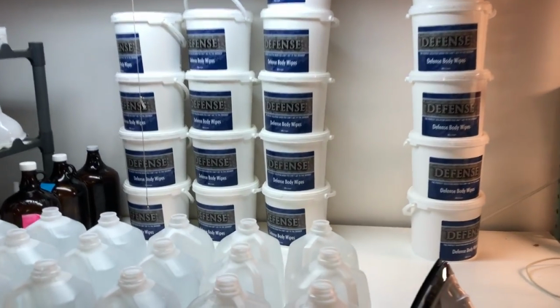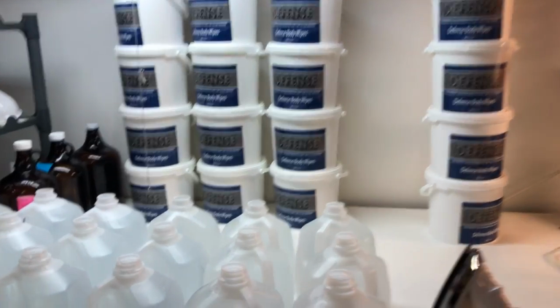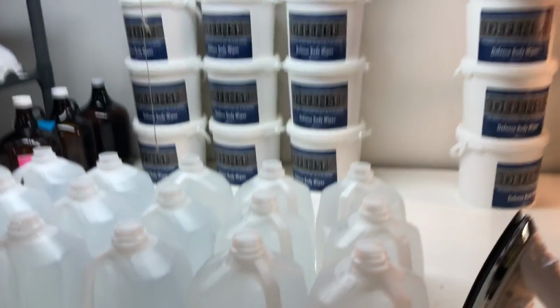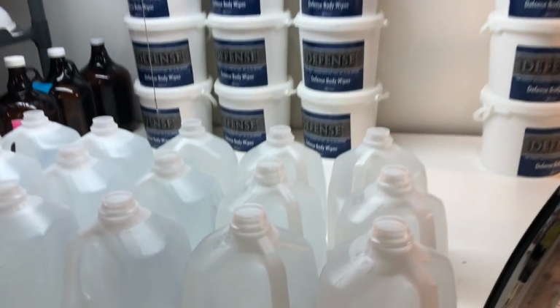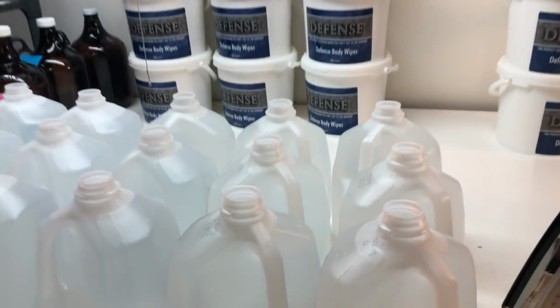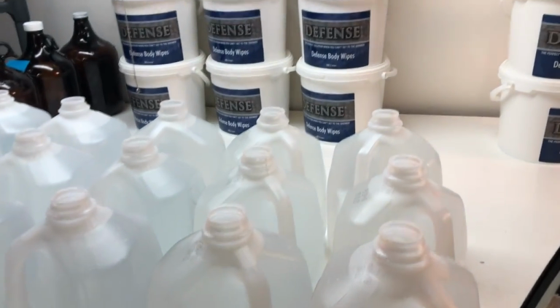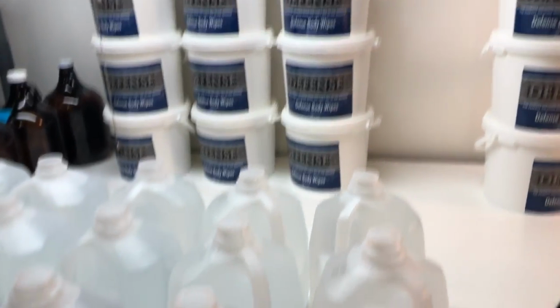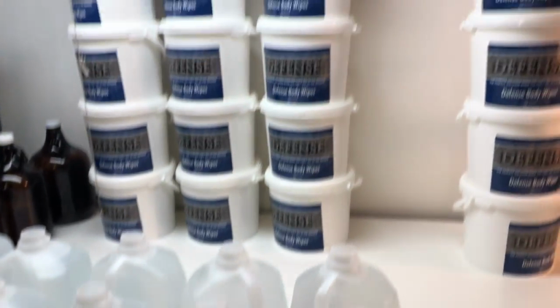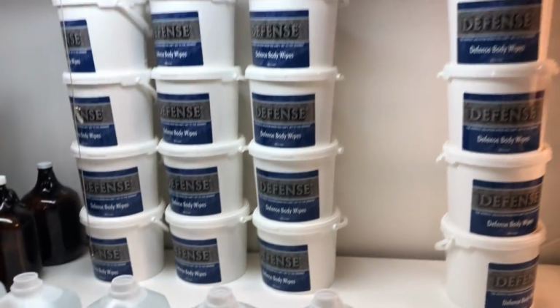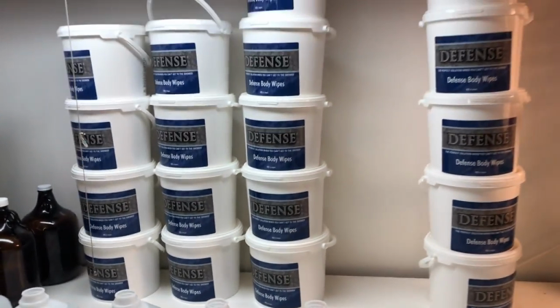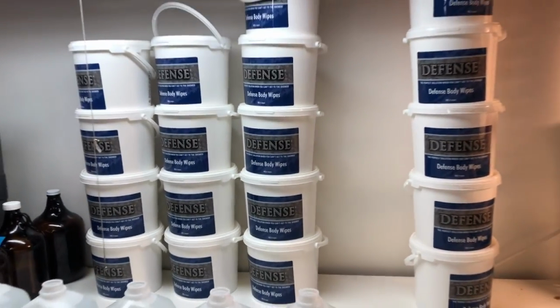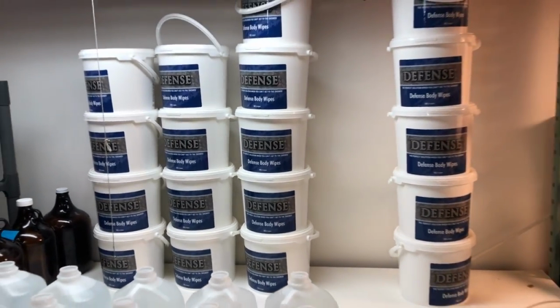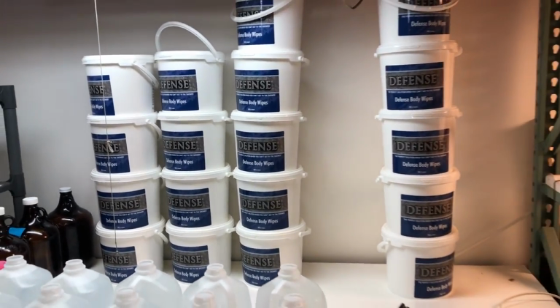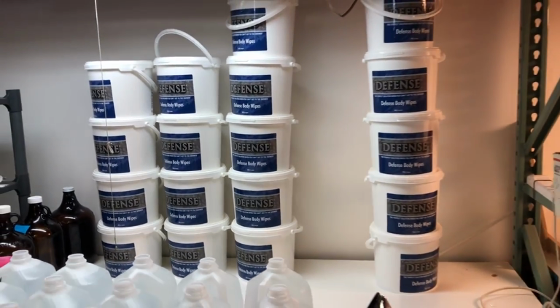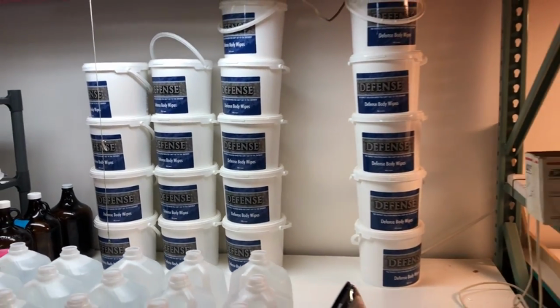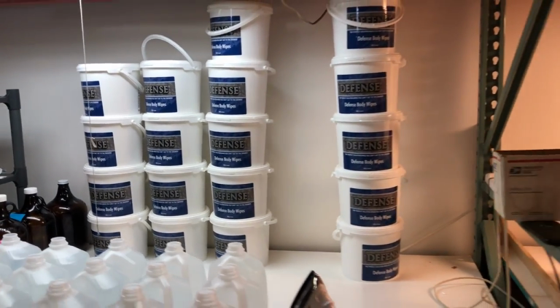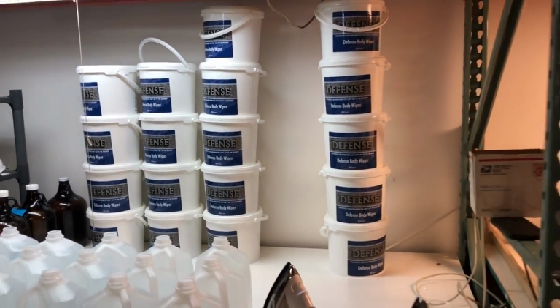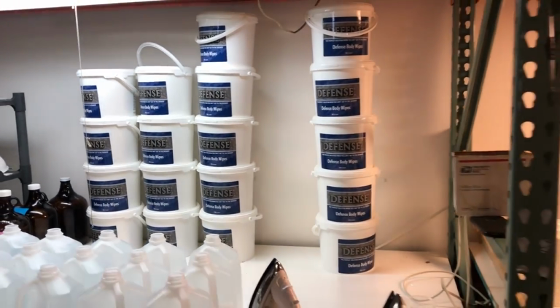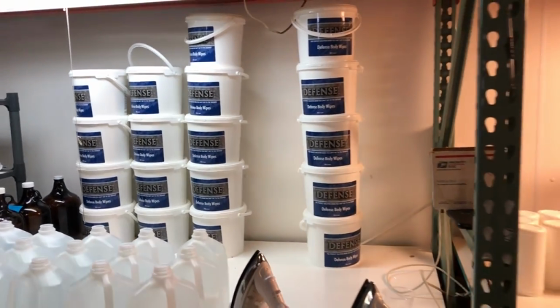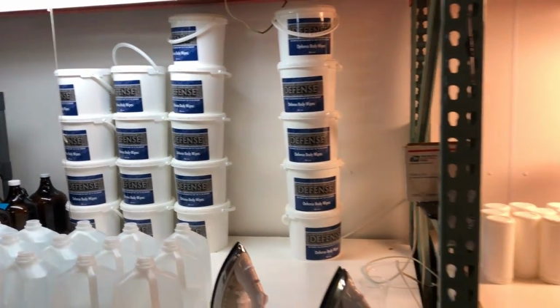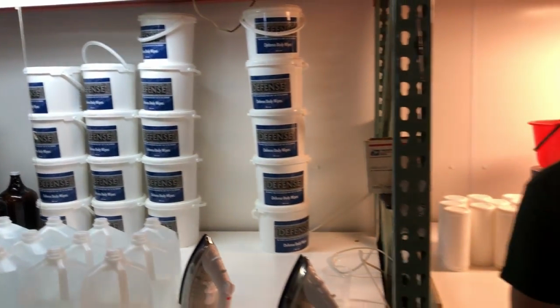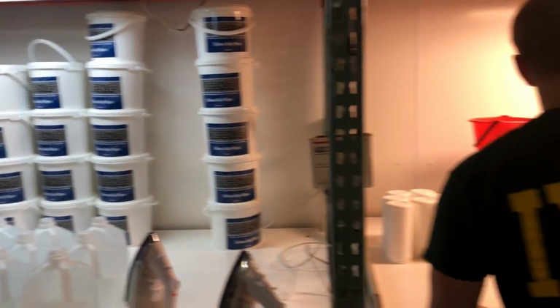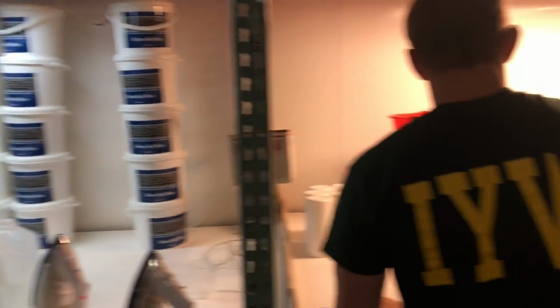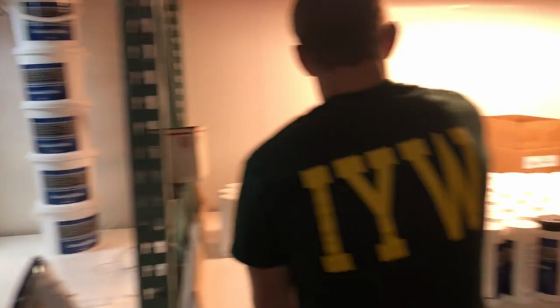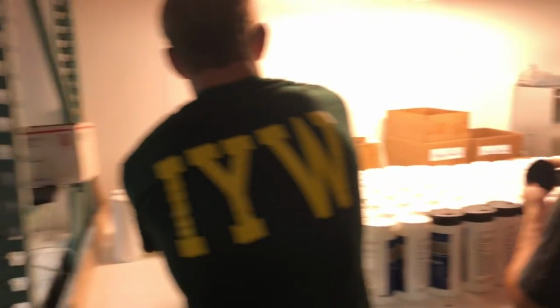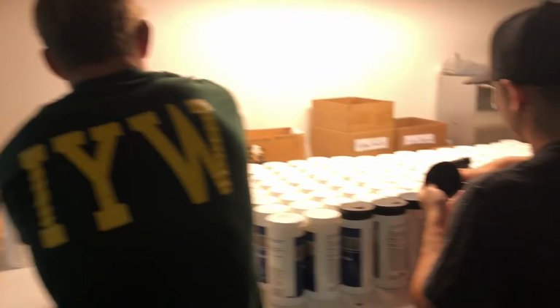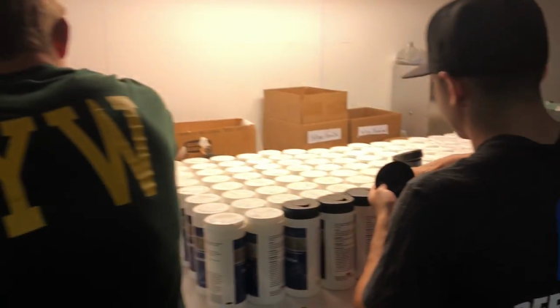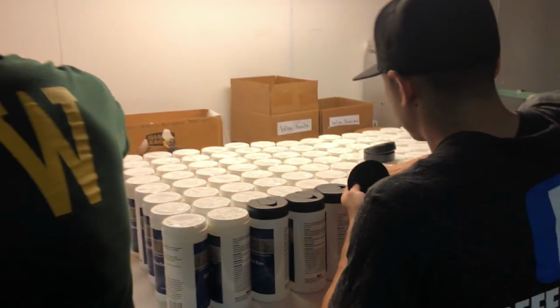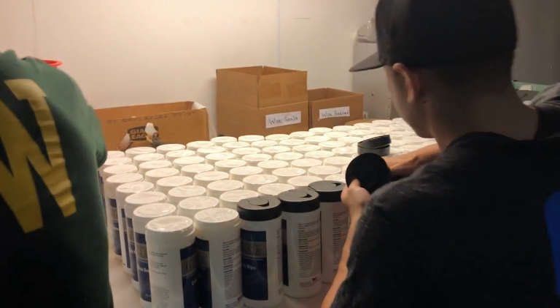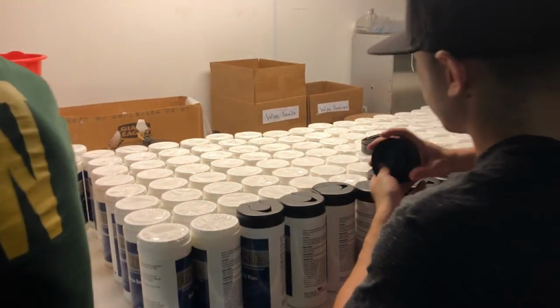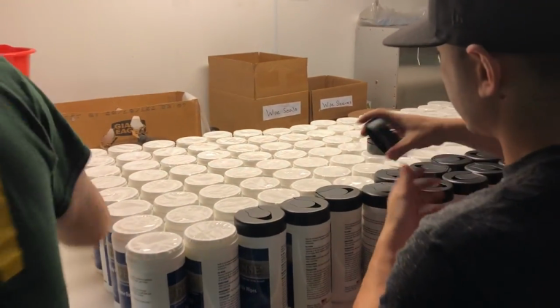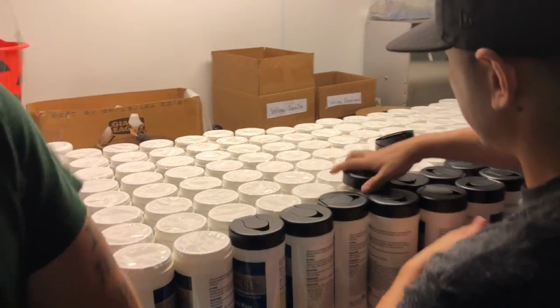They are doing the wipes here, they got buckets, these guys doing caps.